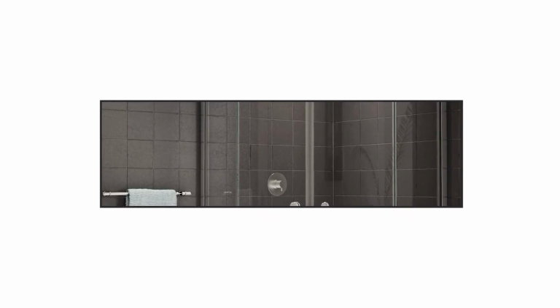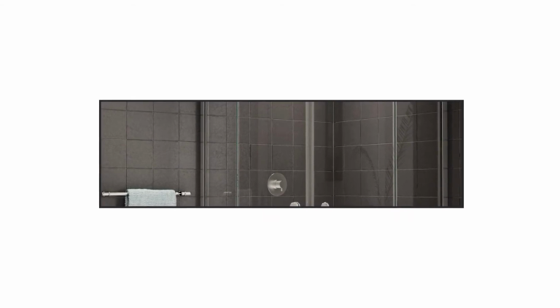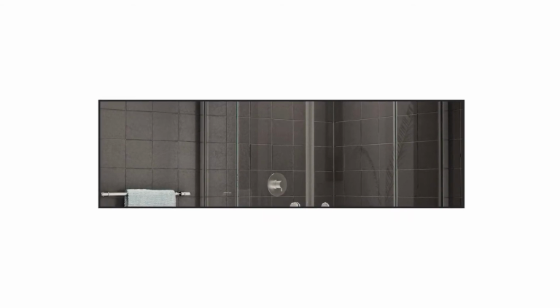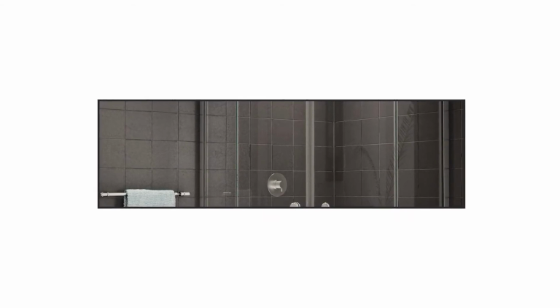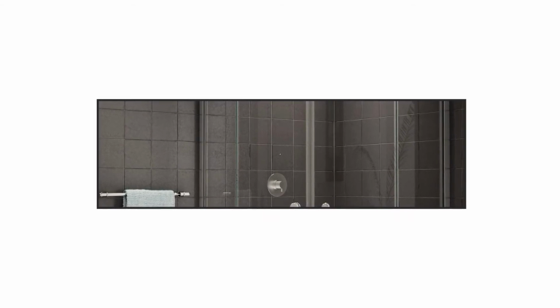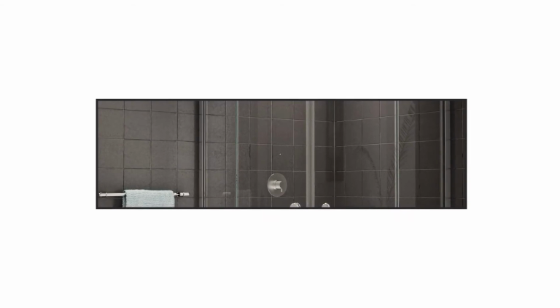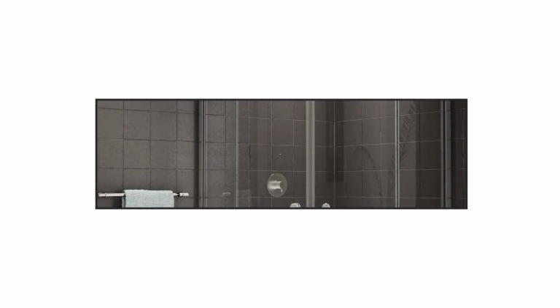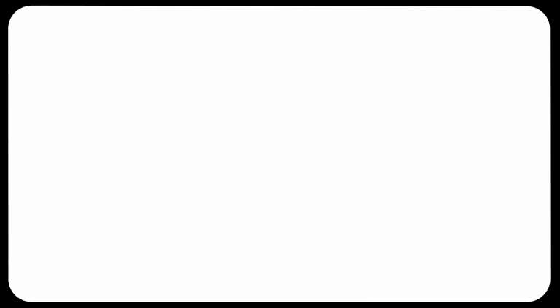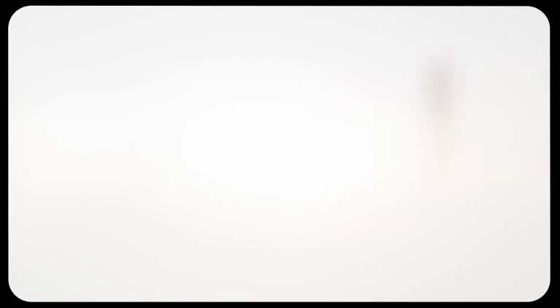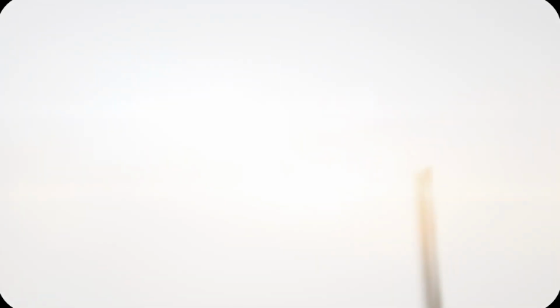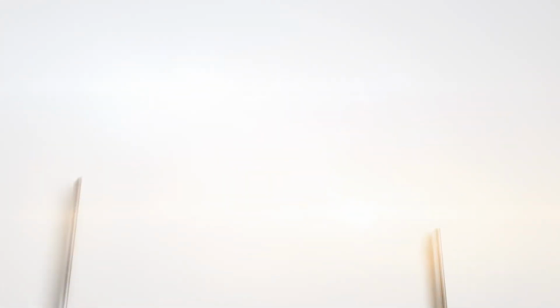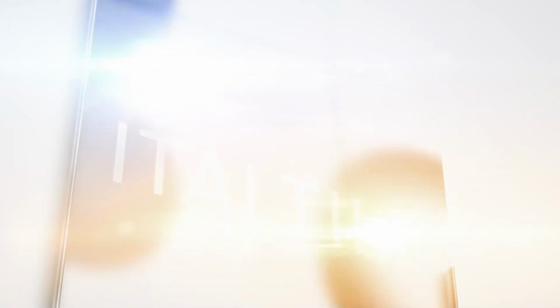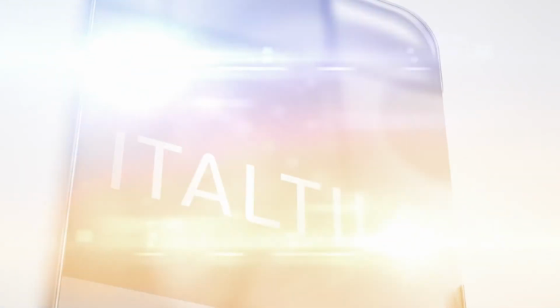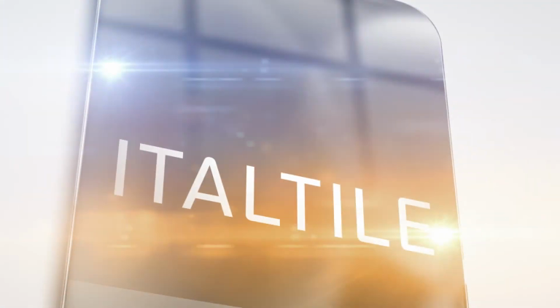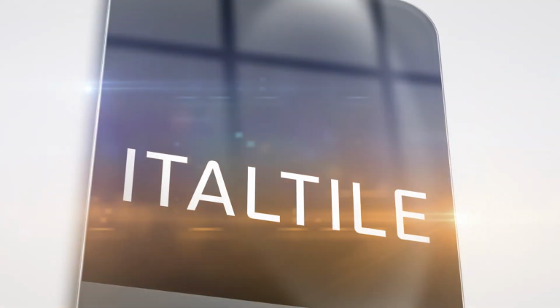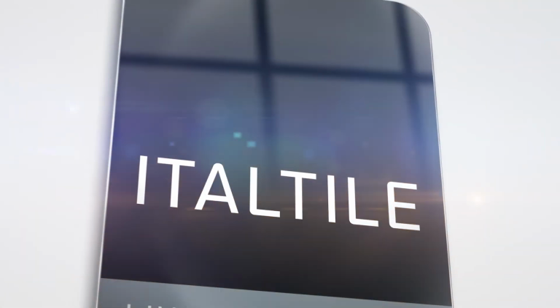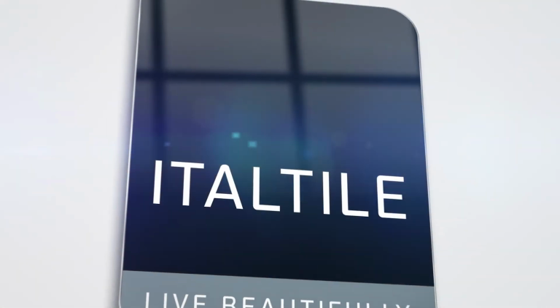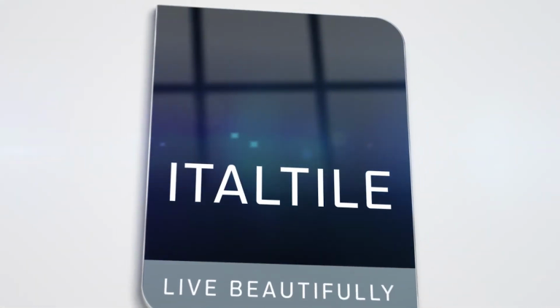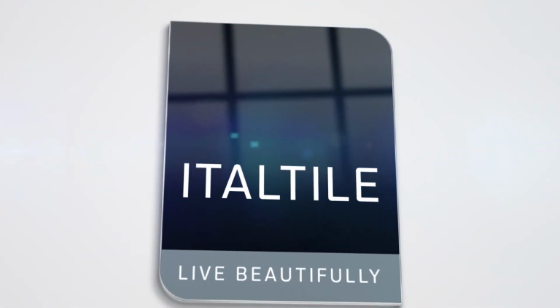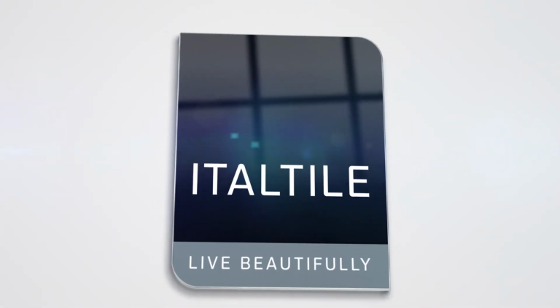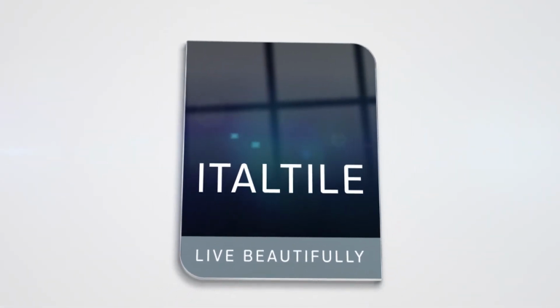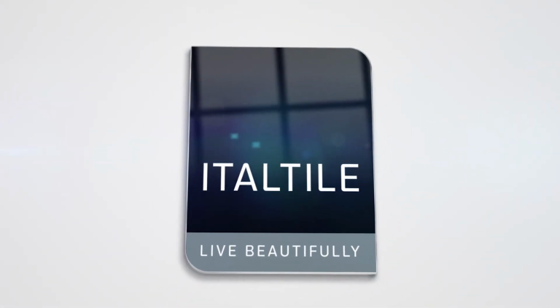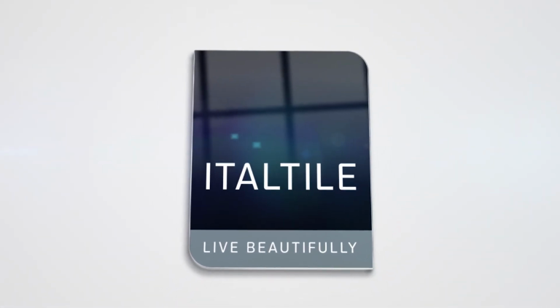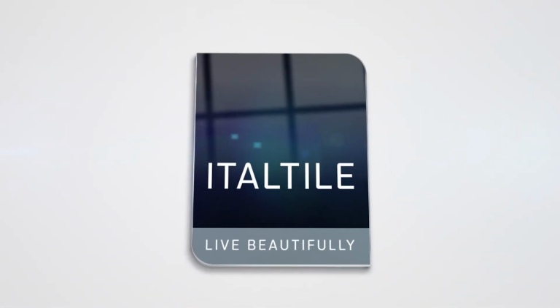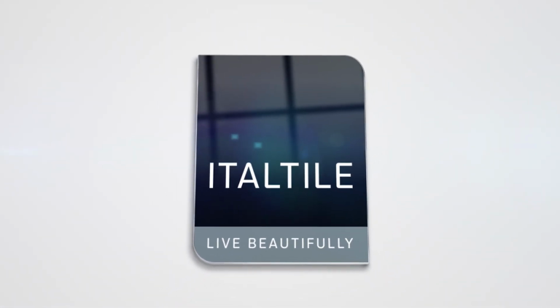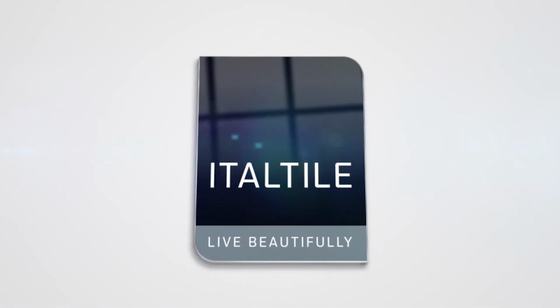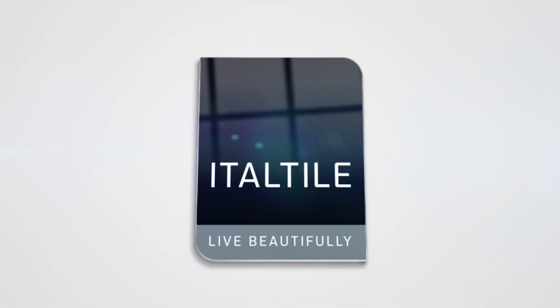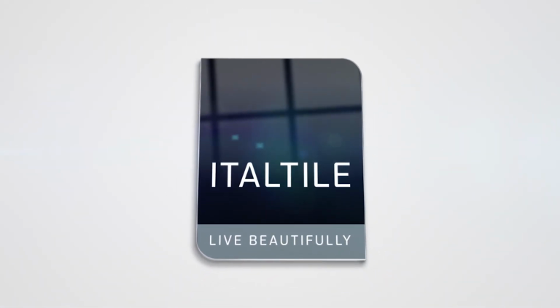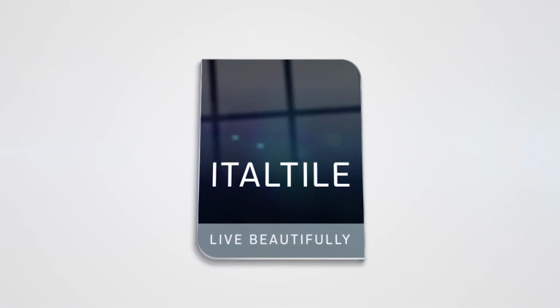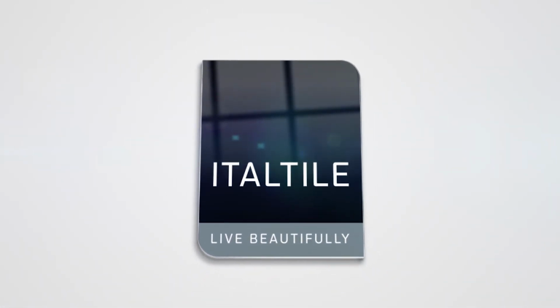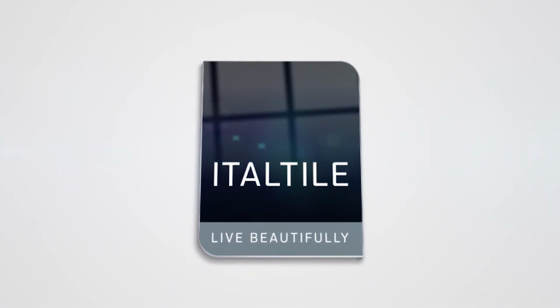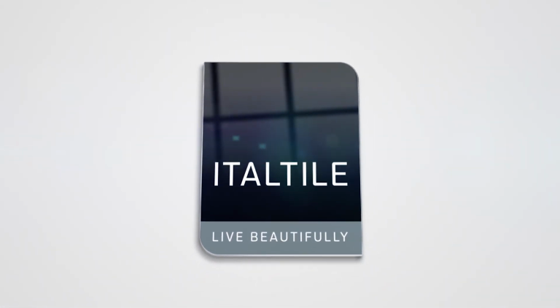Reflect your own personal style with the Black Shadow Rectangular Mirror, and its fresh take on an old classic.